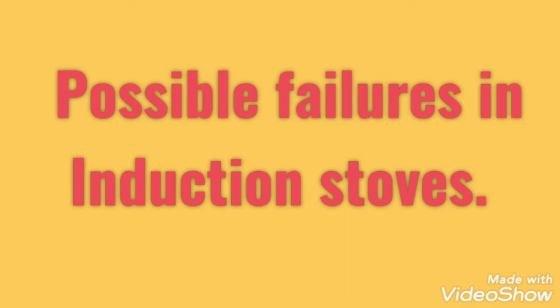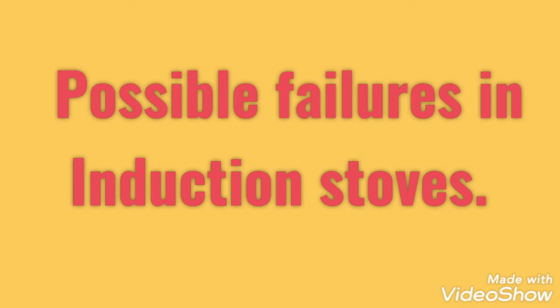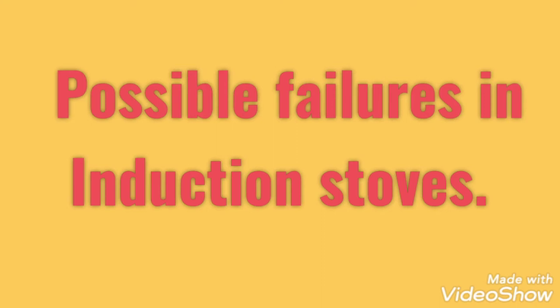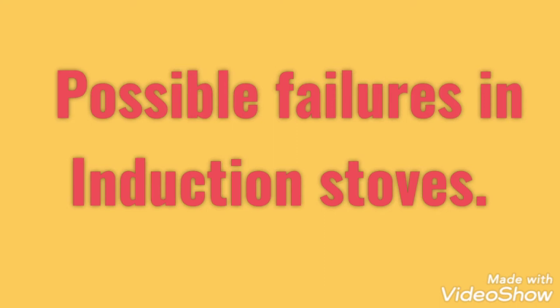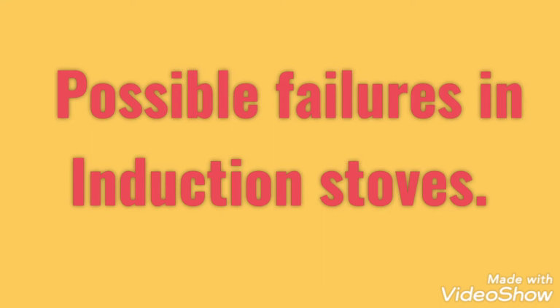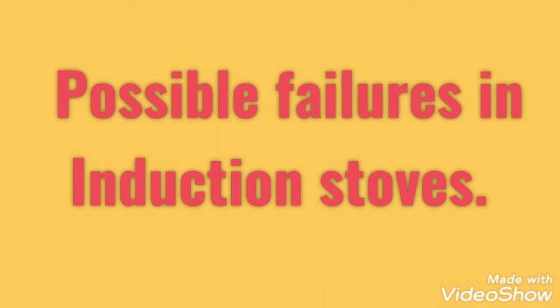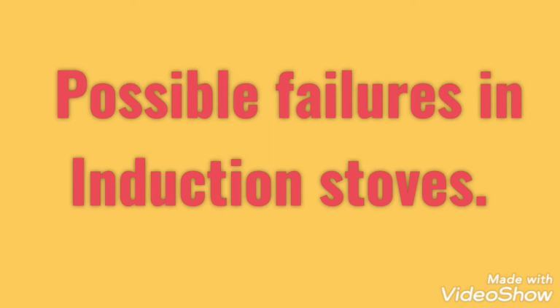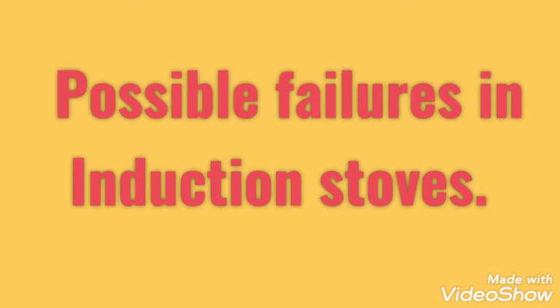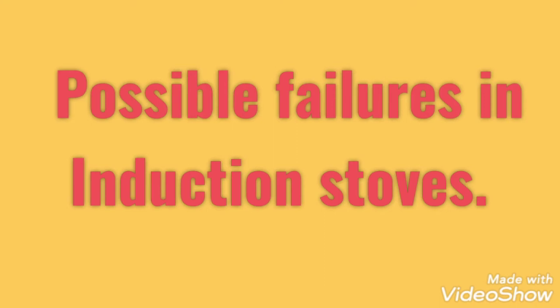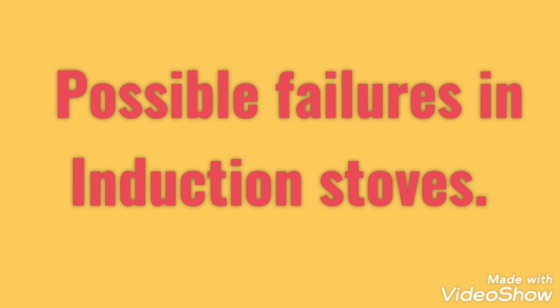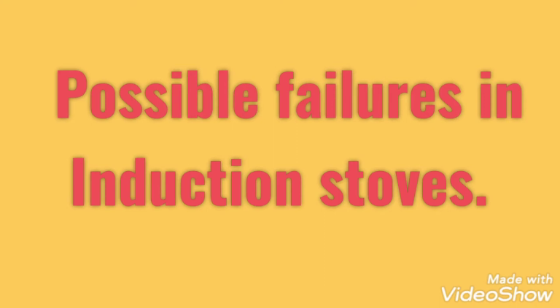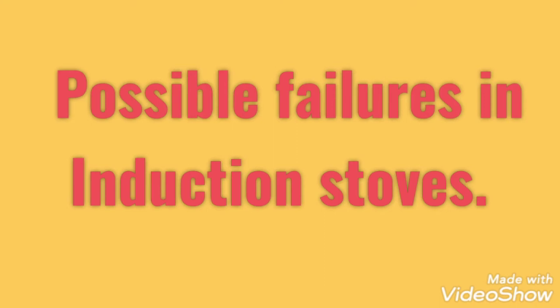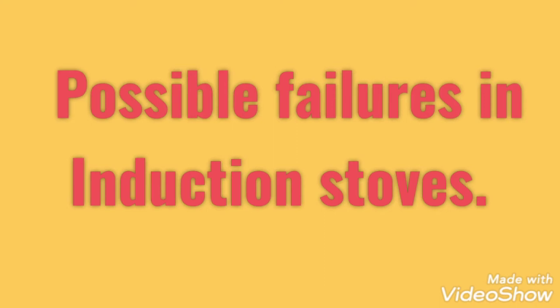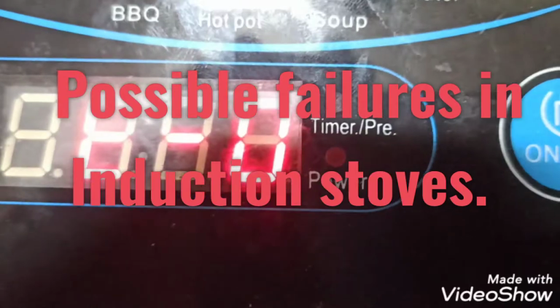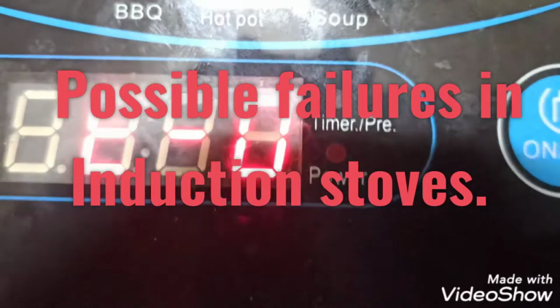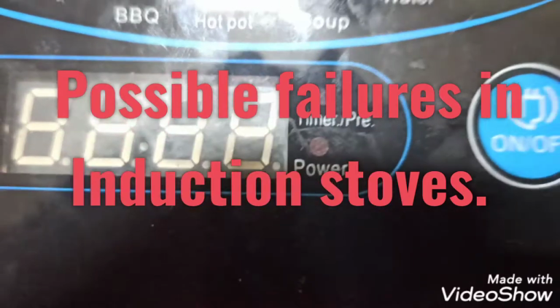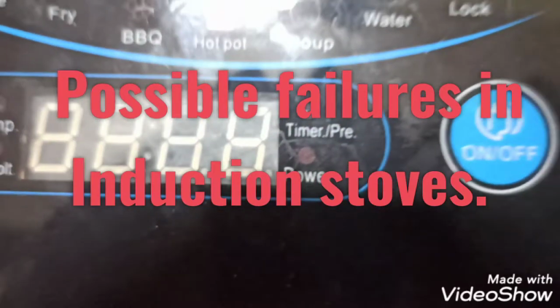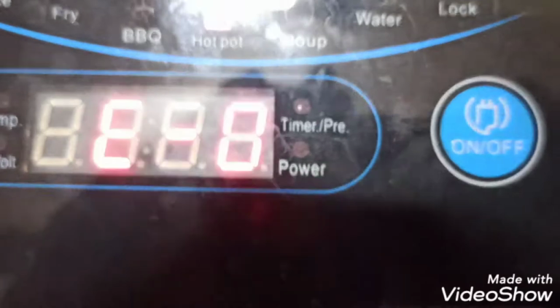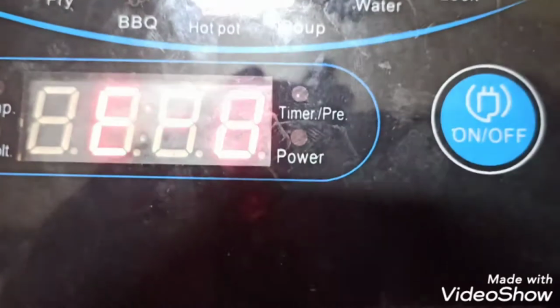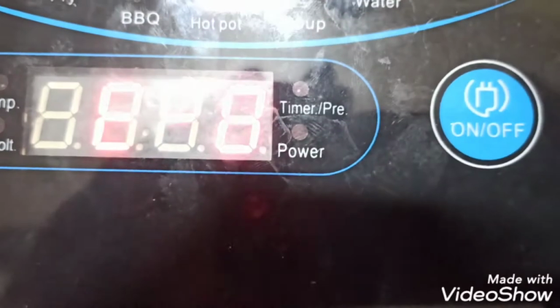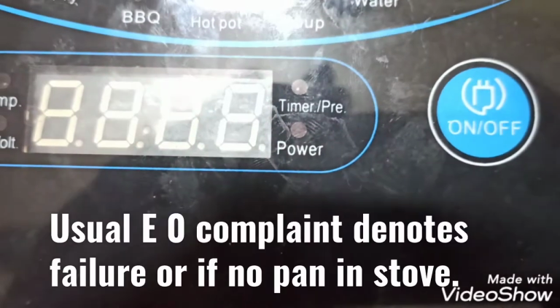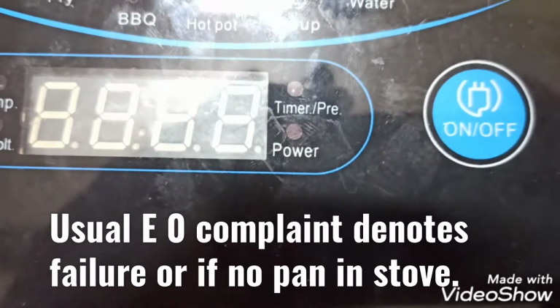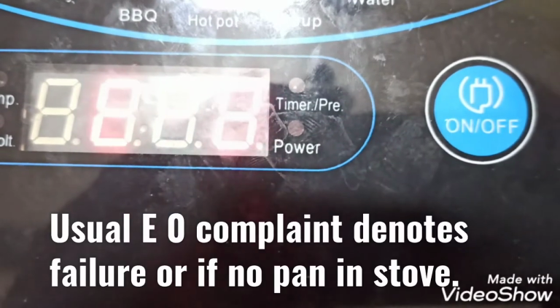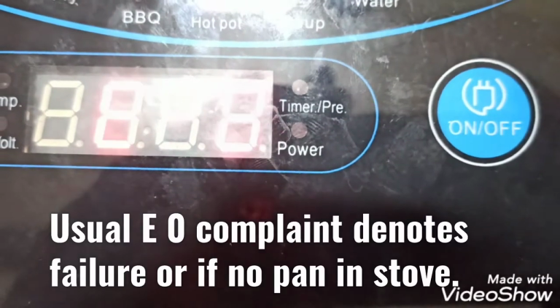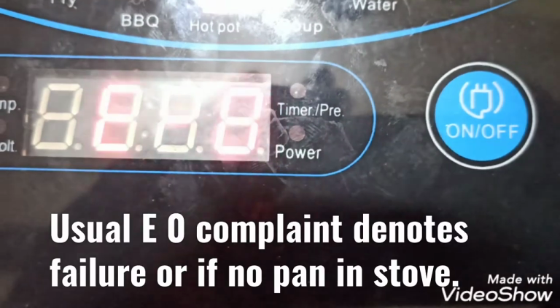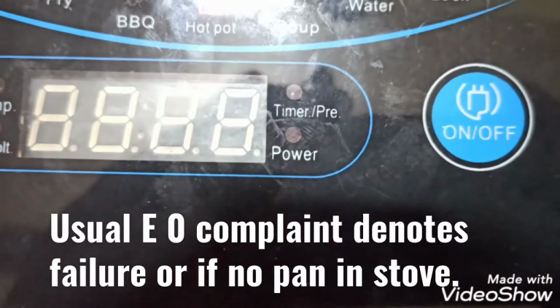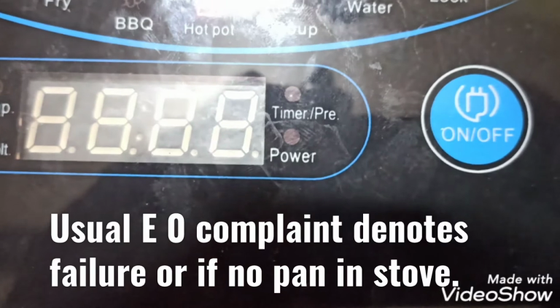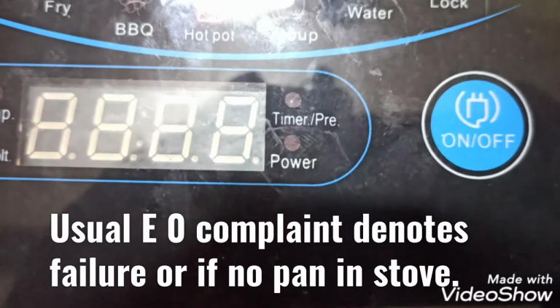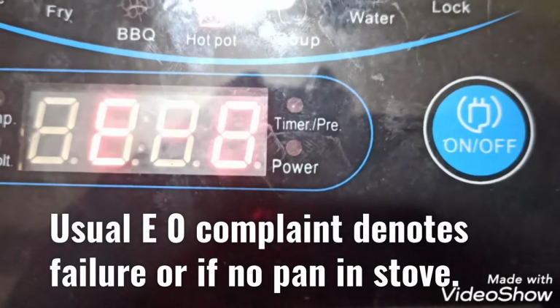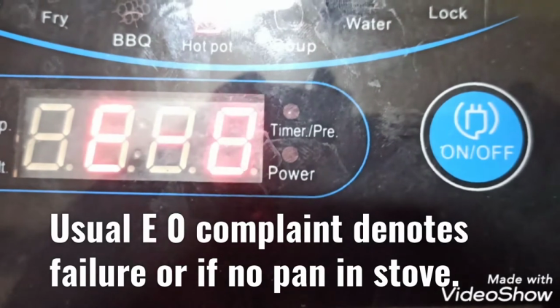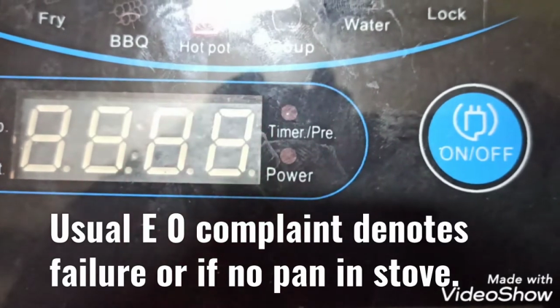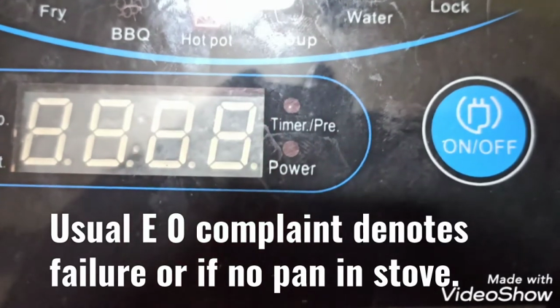Hi, I'm Donald. Possible failures in induction stoves — straight to the point. E0 complaint.